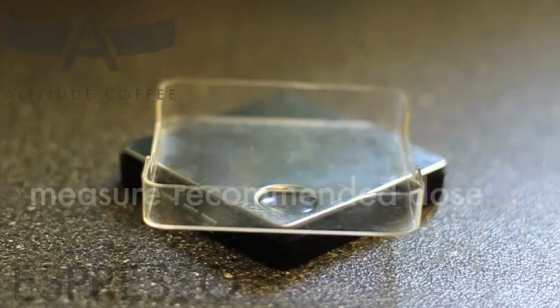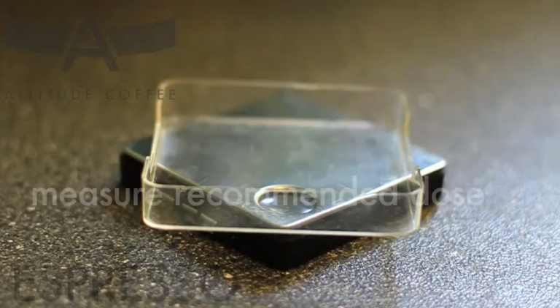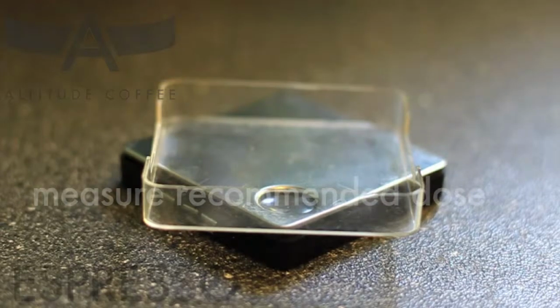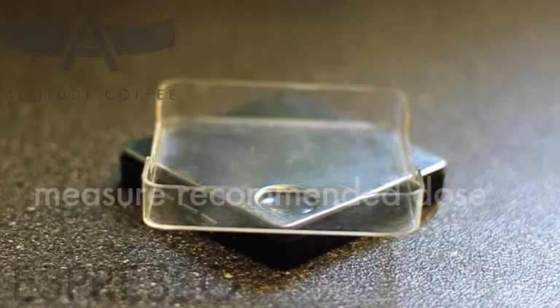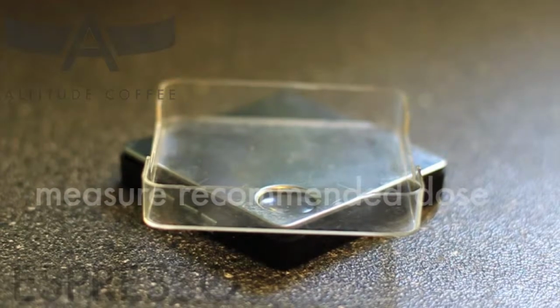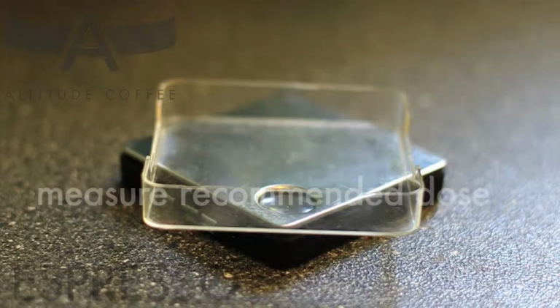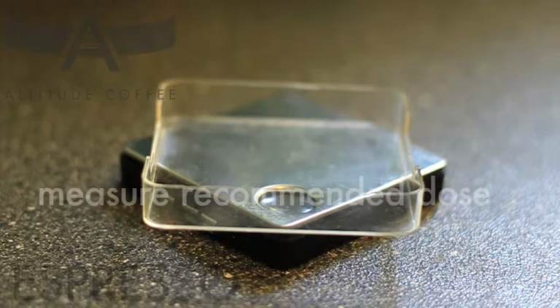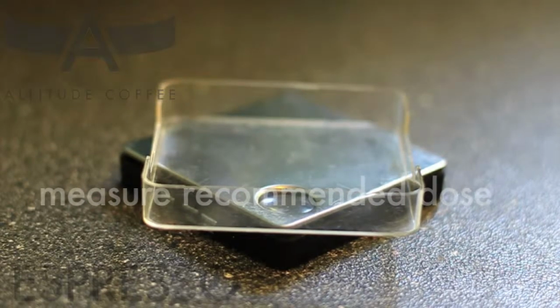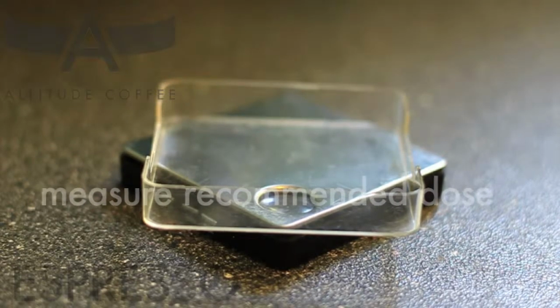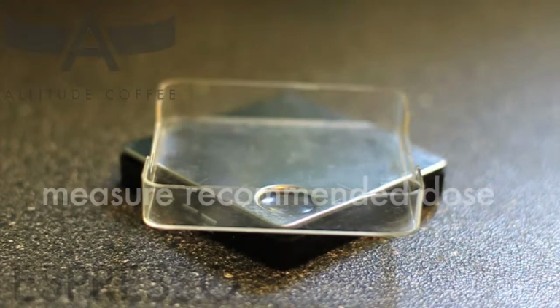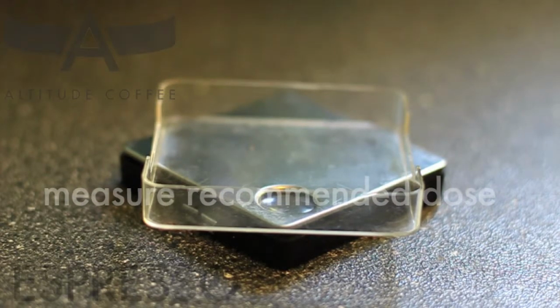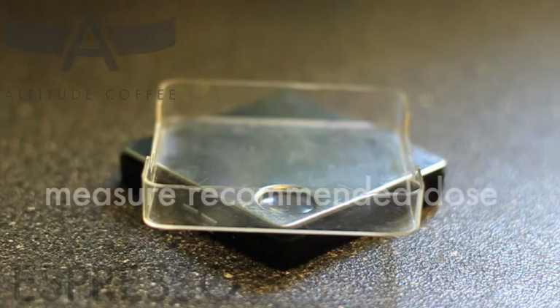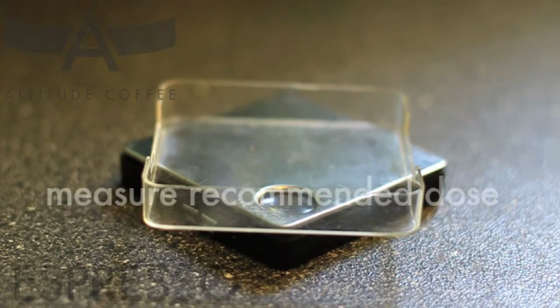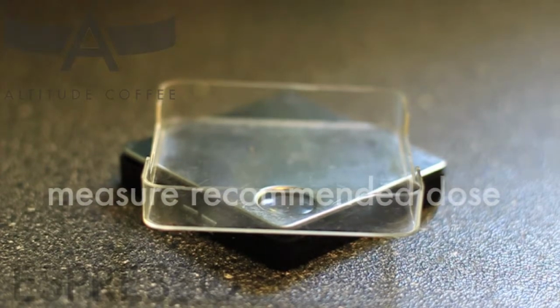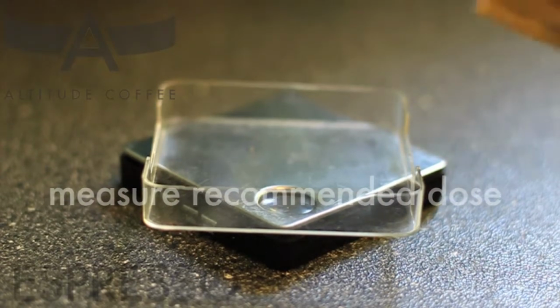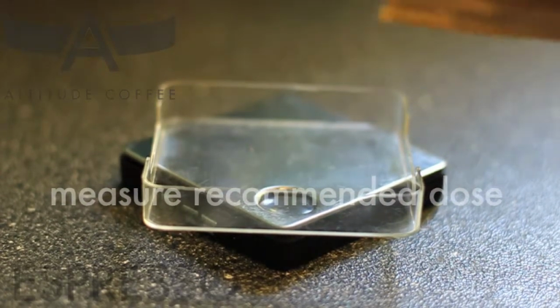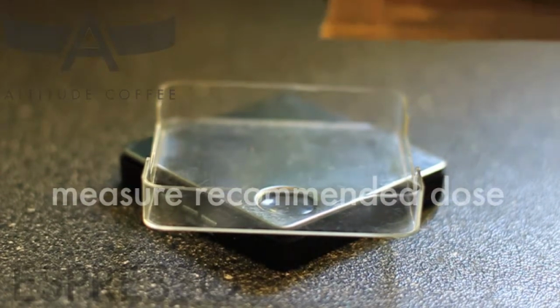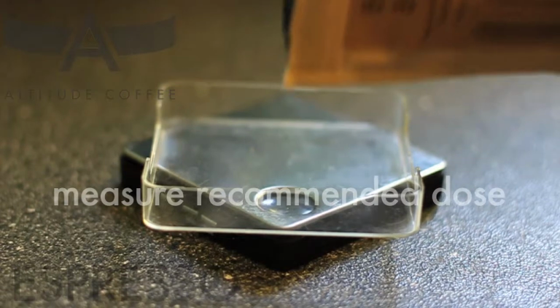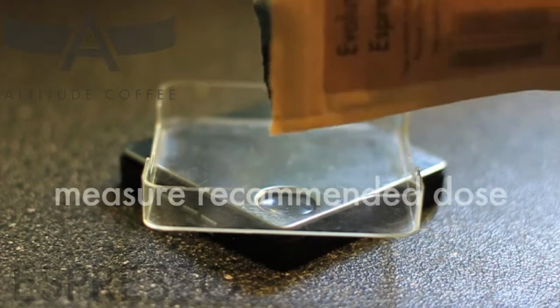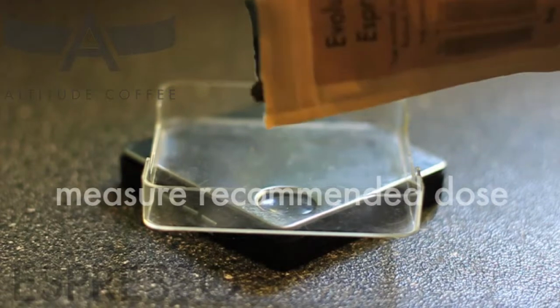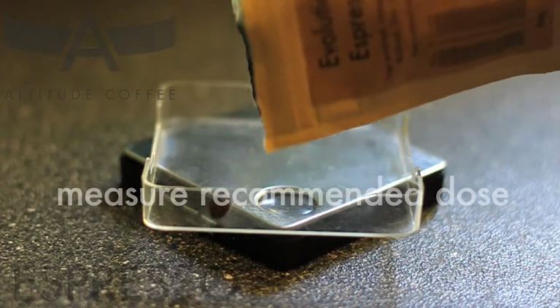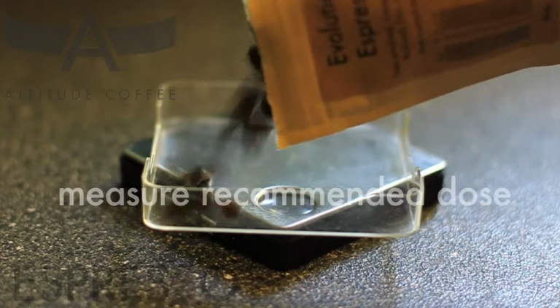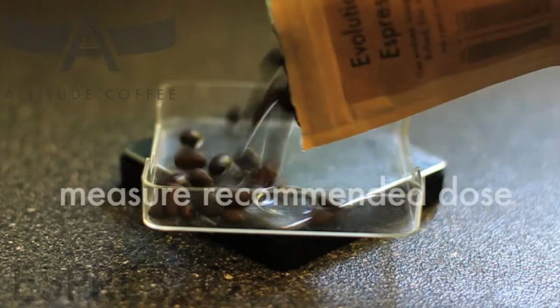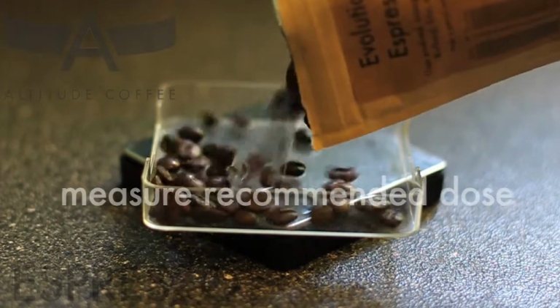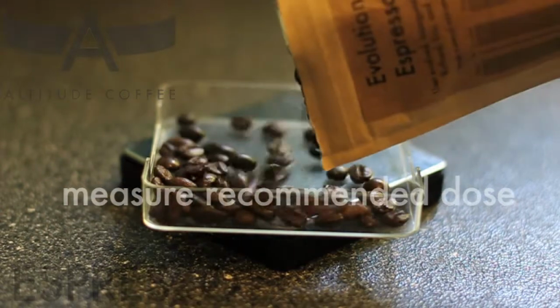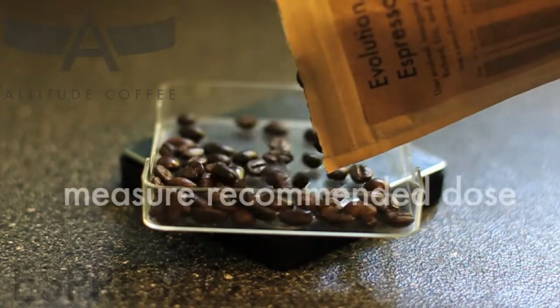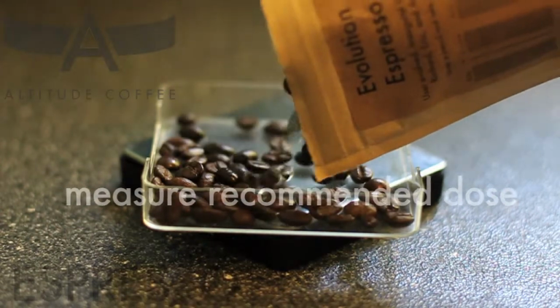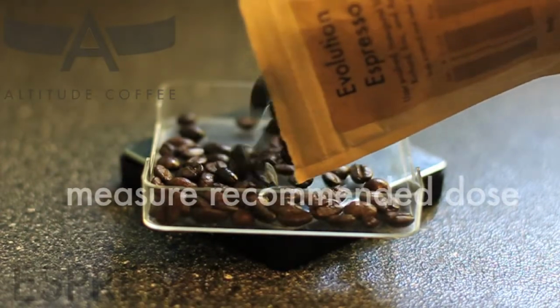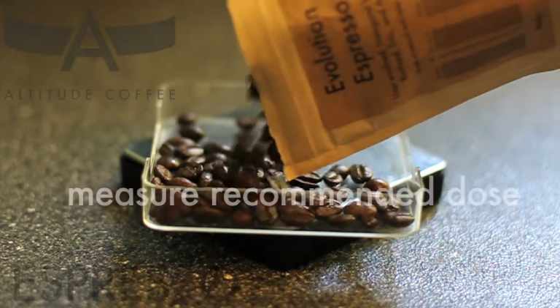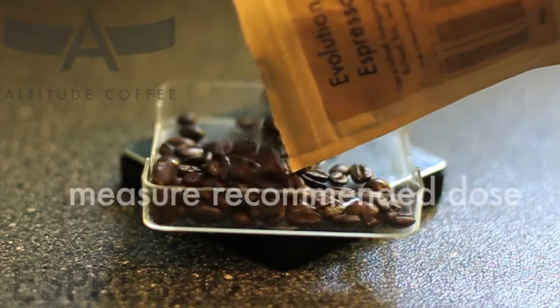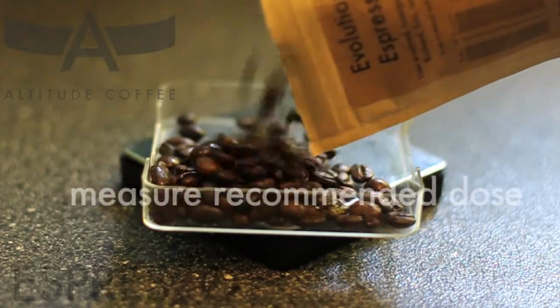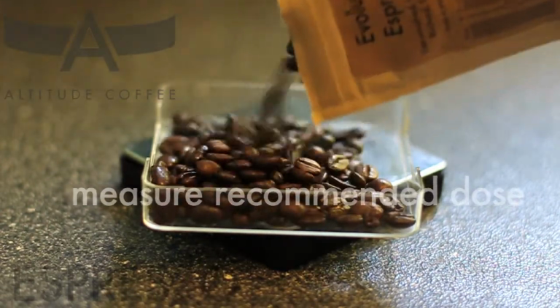Measure the recommended dose onto a digital scale. The amount recommended can be found on the product page of the blend or bean.